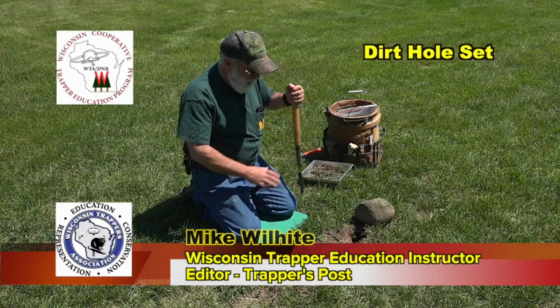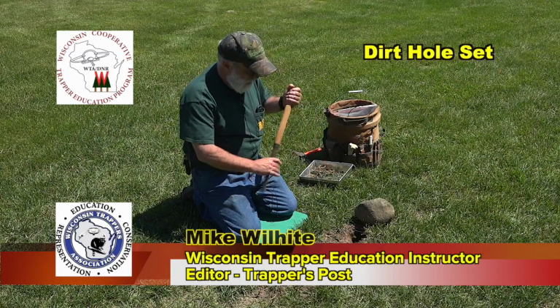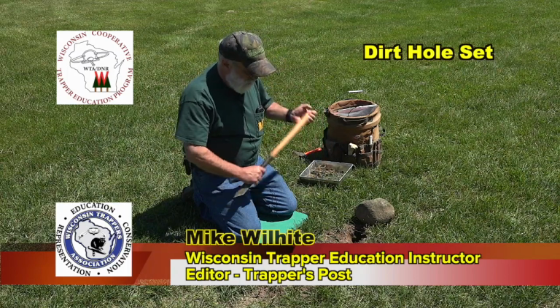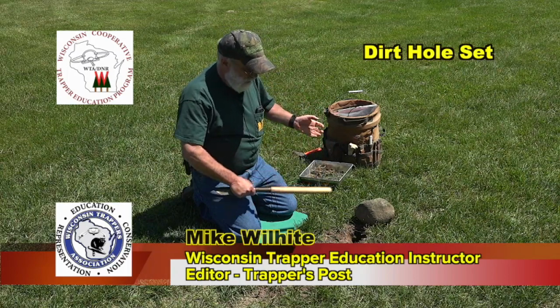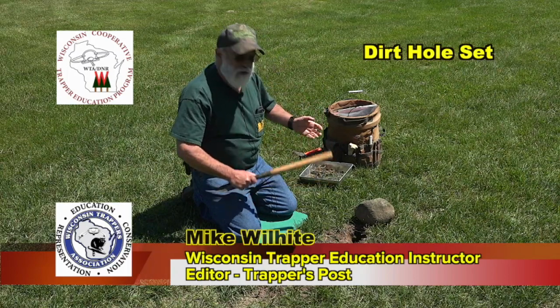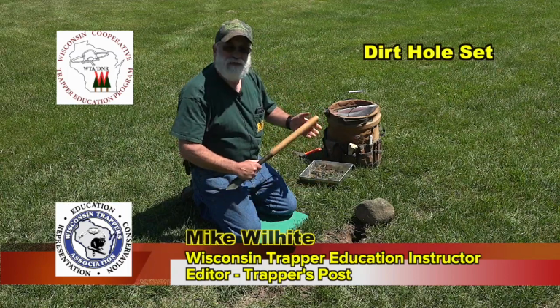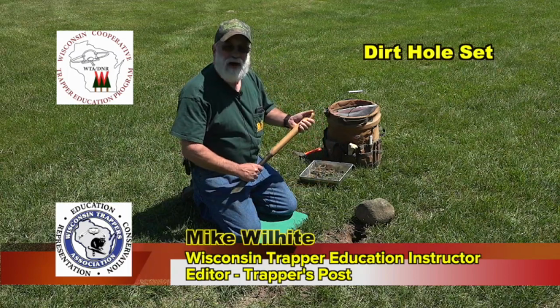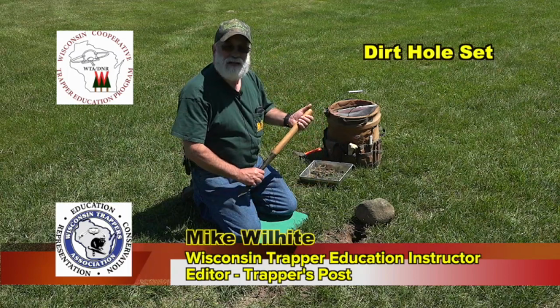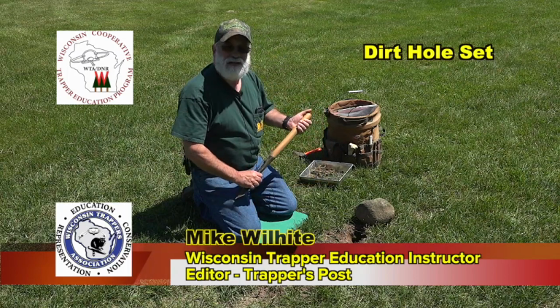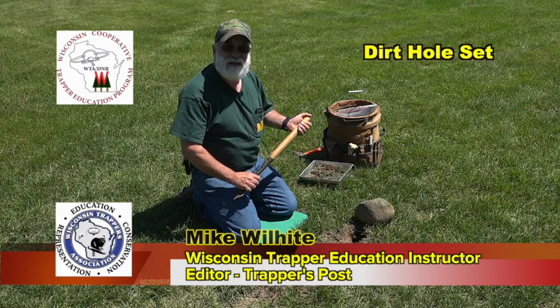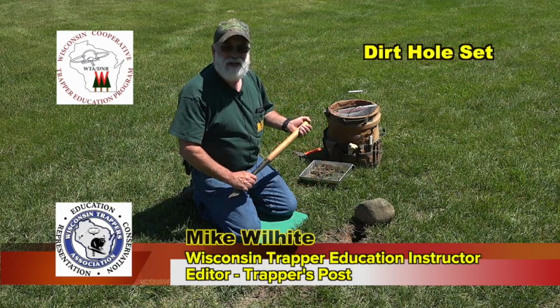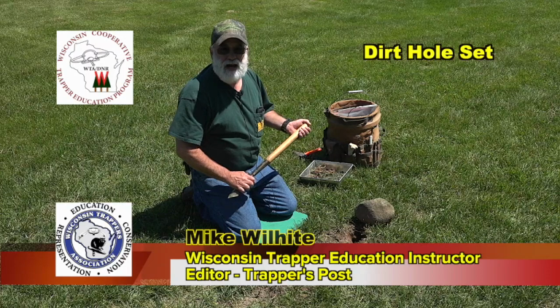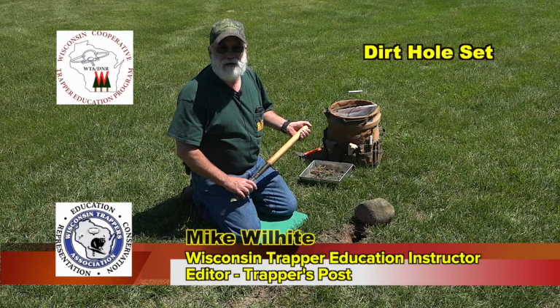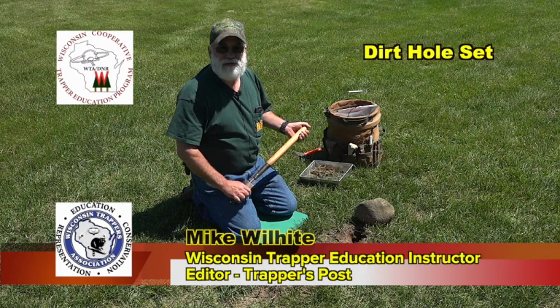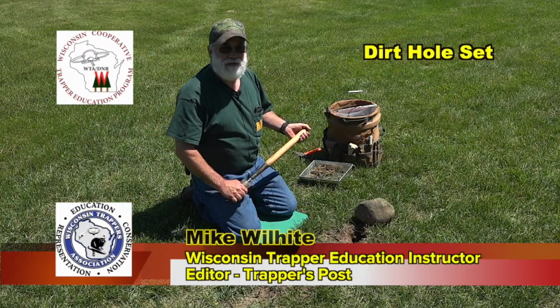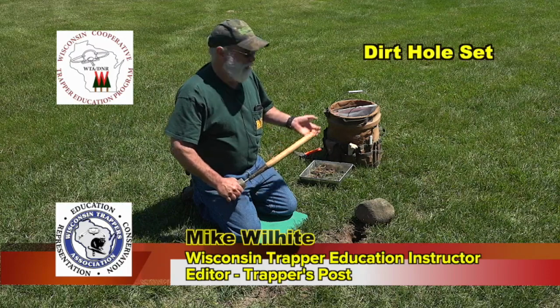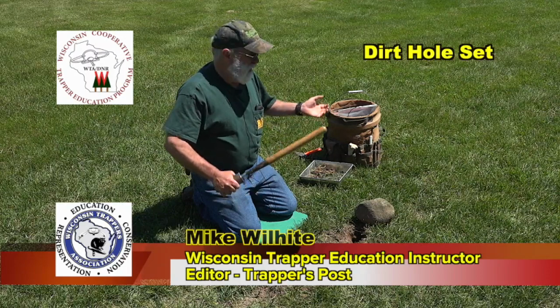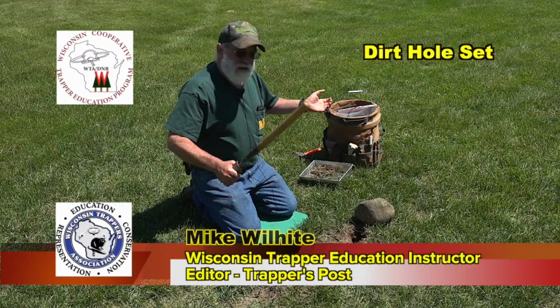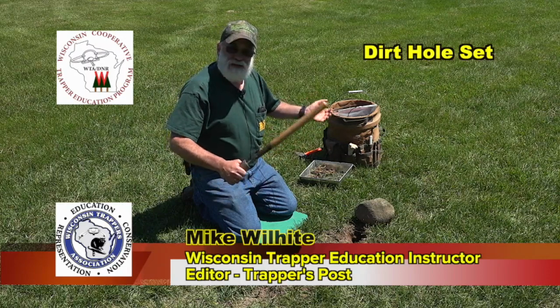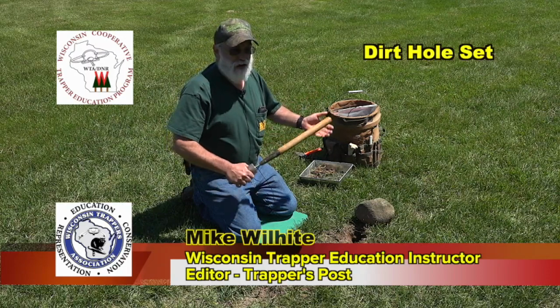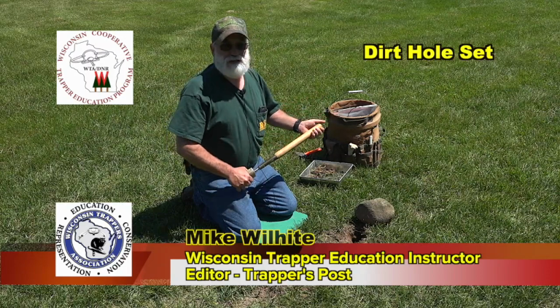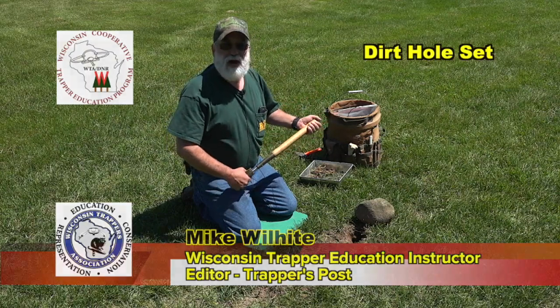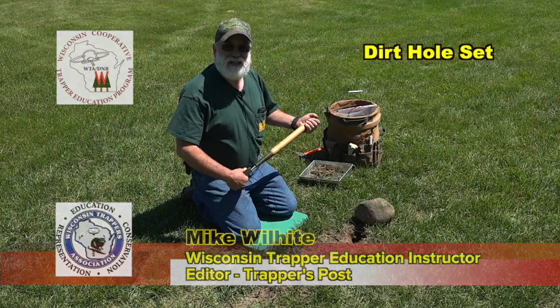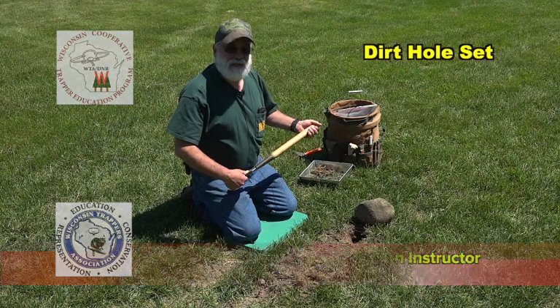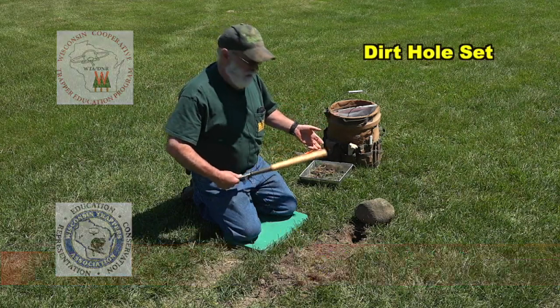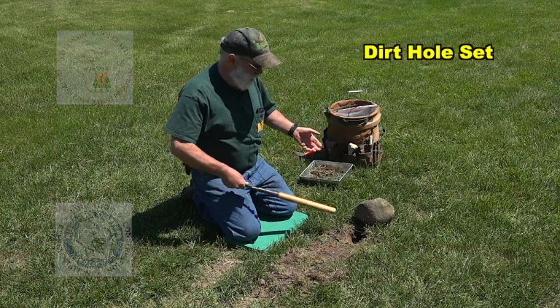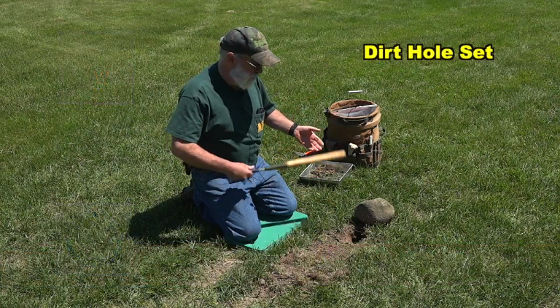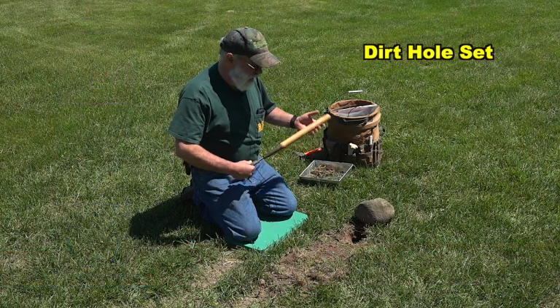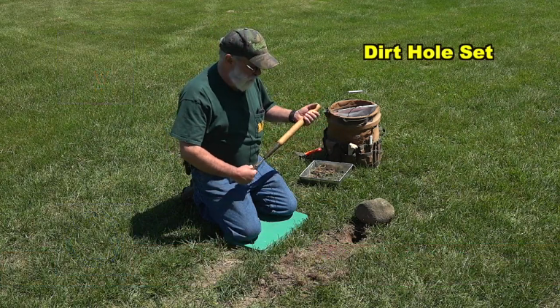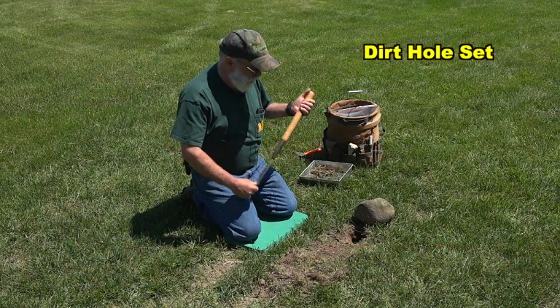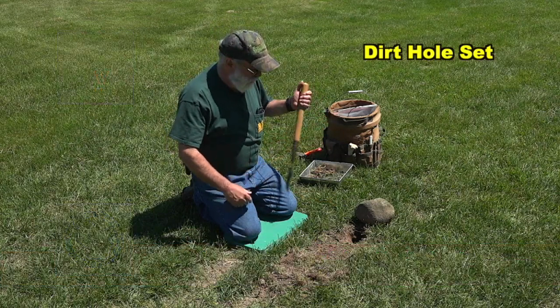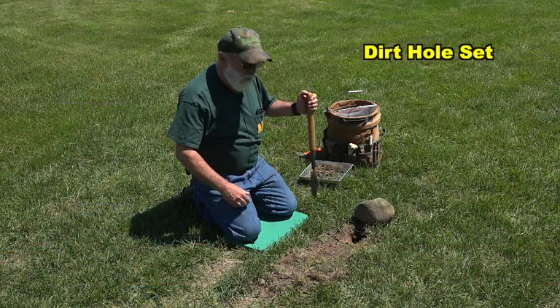You catch raccoons, fox, coyotes, skunks, possums — anything's attracted to a dirt hole.